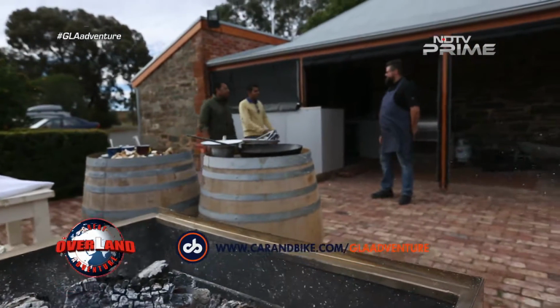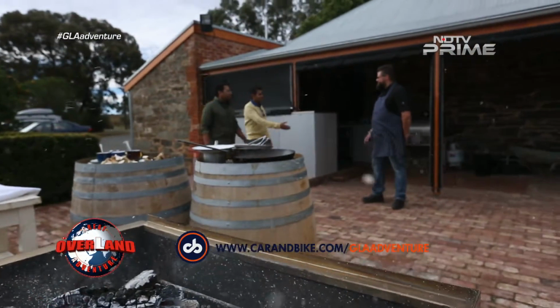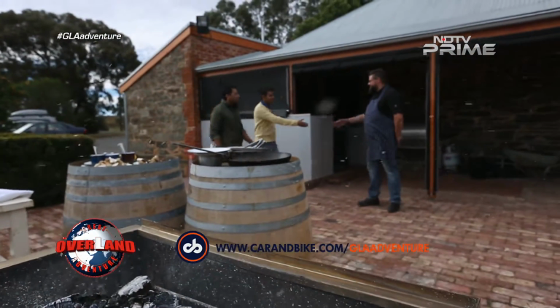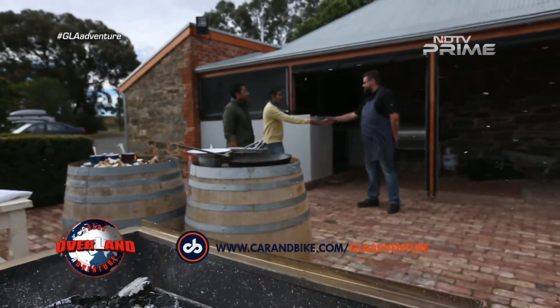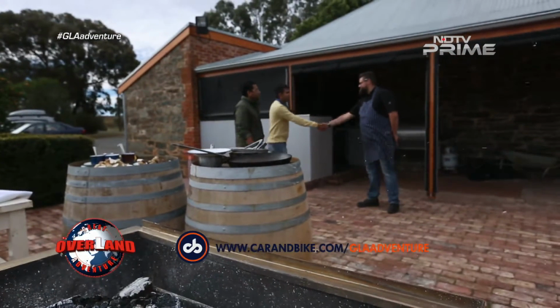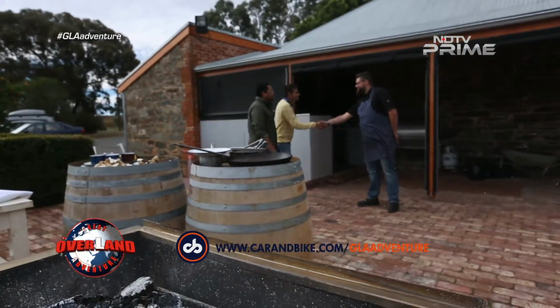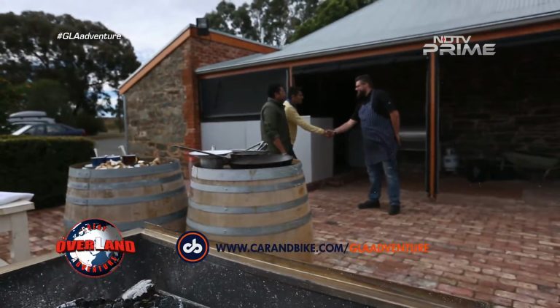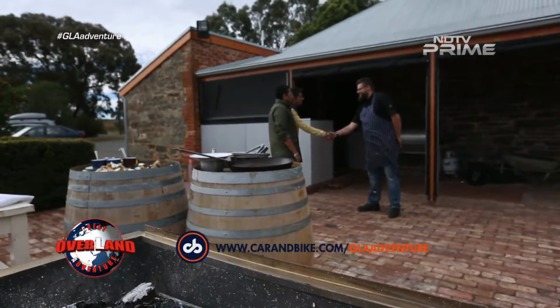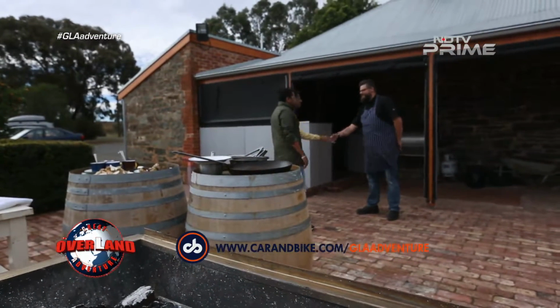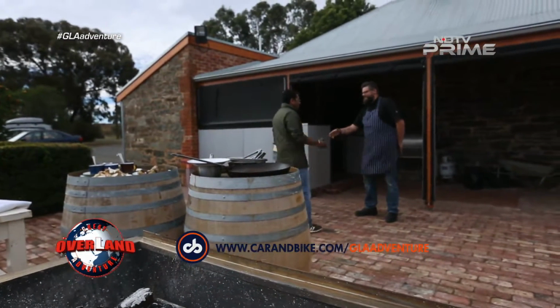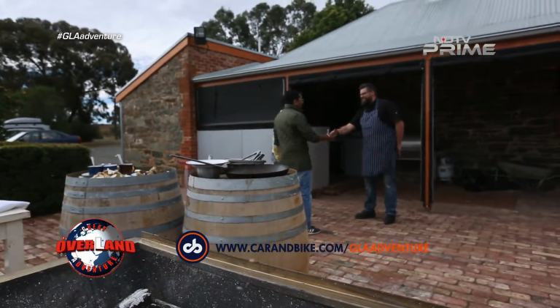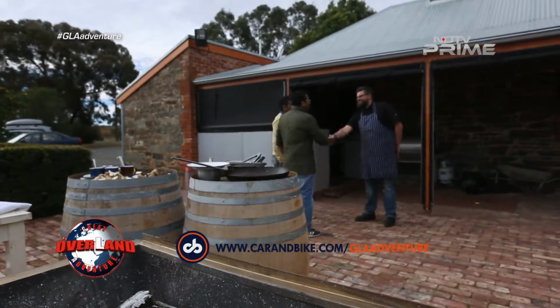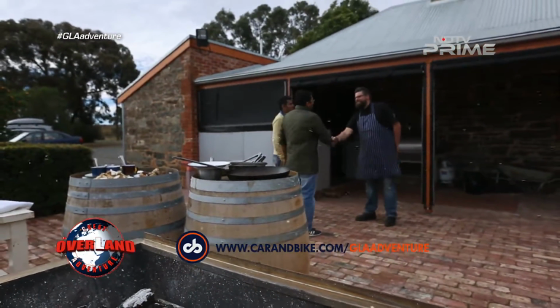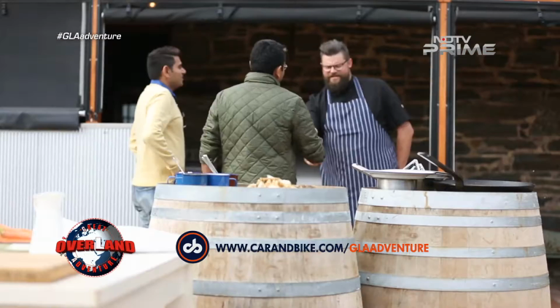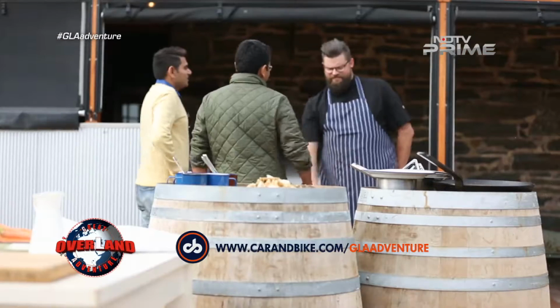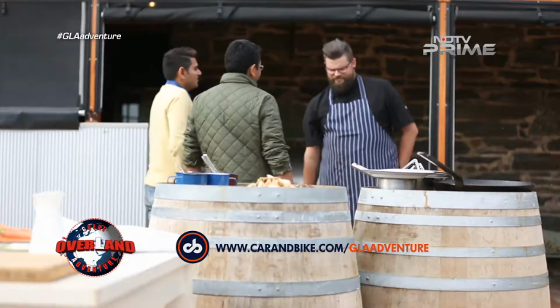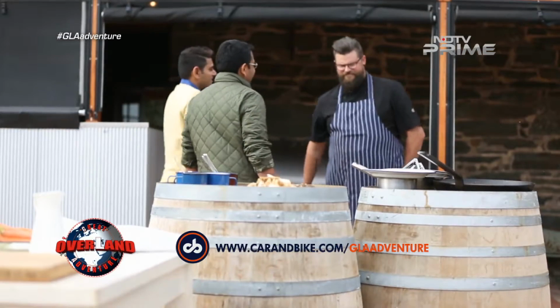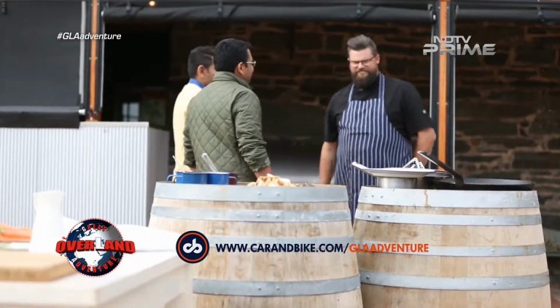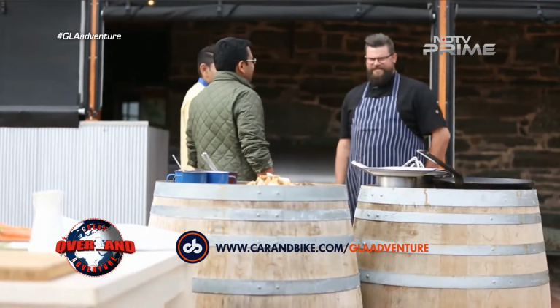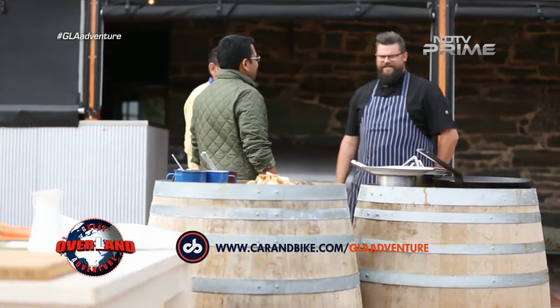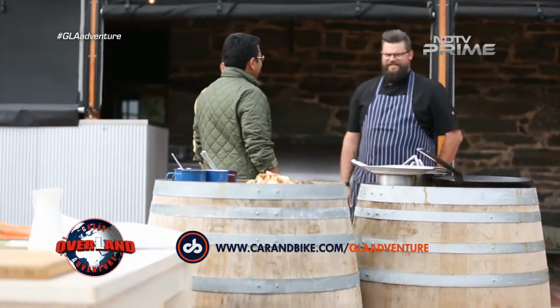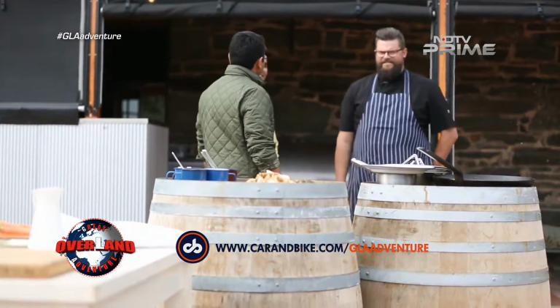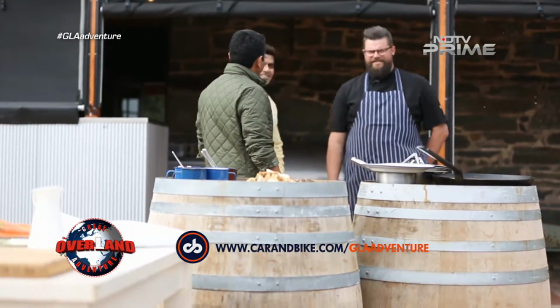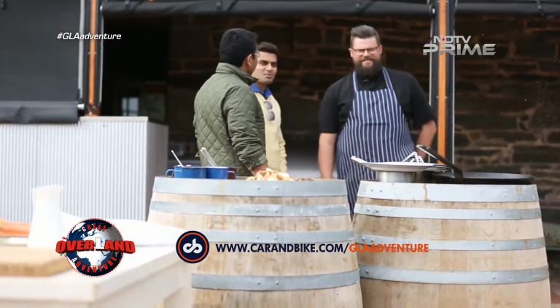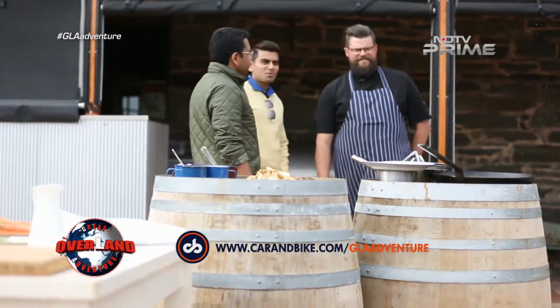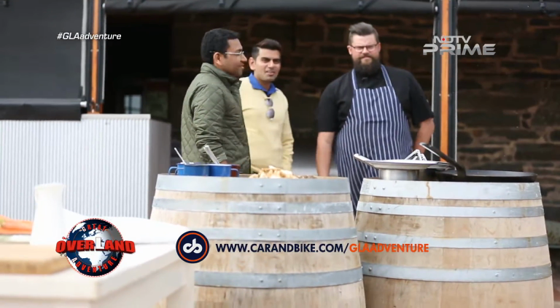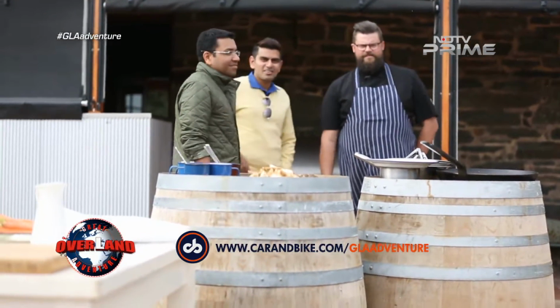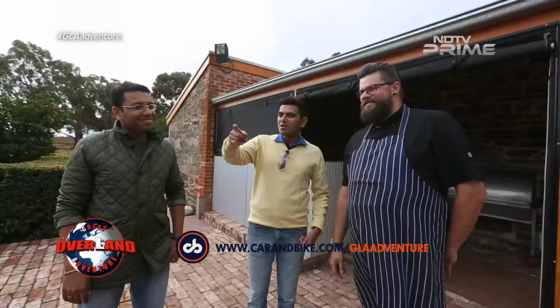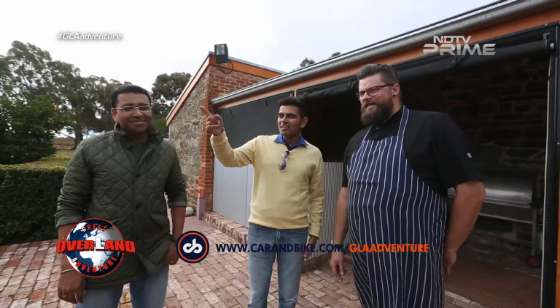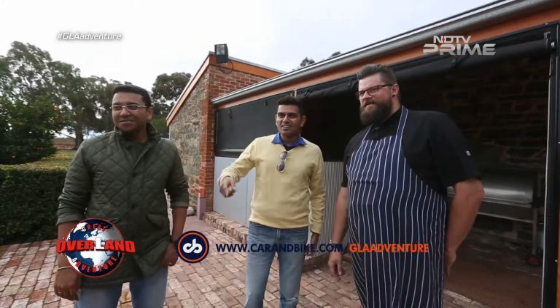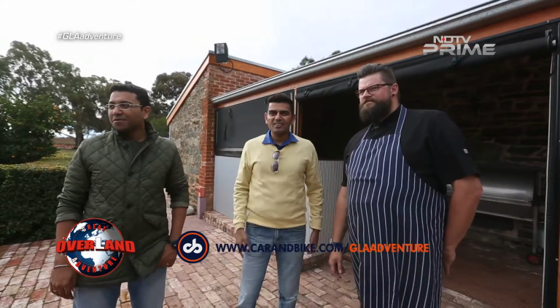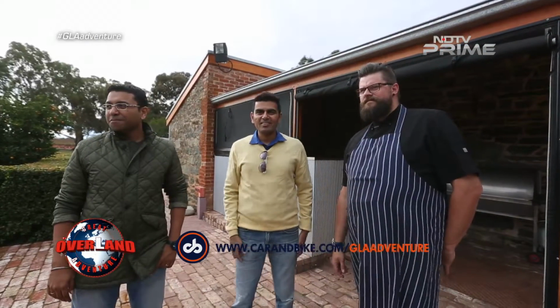Hi there, Sidd, nice to meet you. Hi Nick, welcome to our kitchen garden. This is a nice little spot you have here. How big is the garden here?